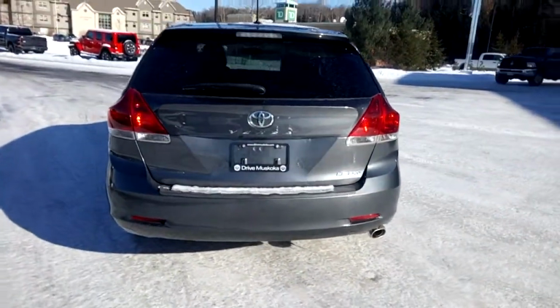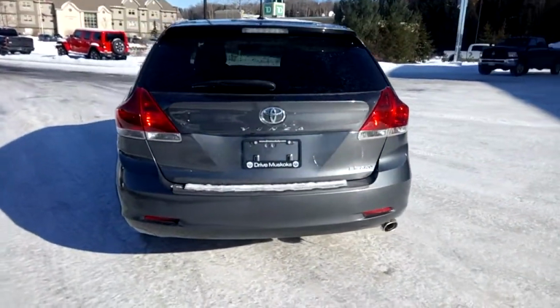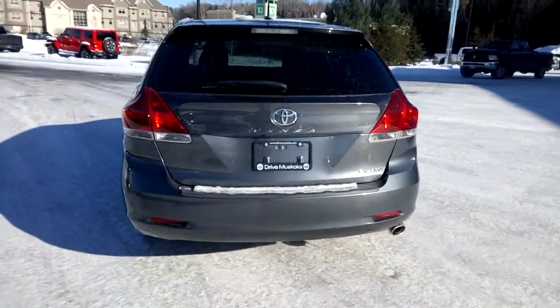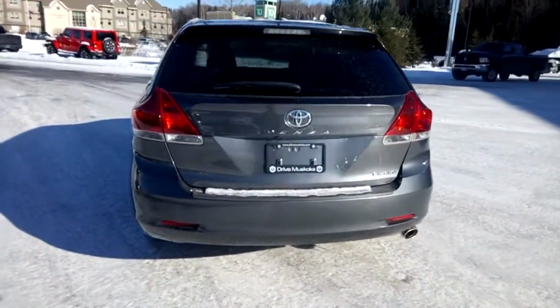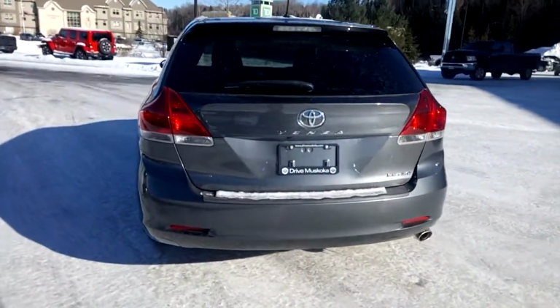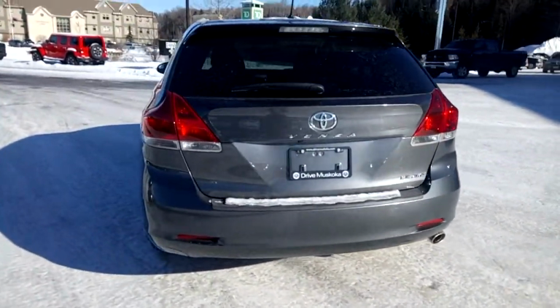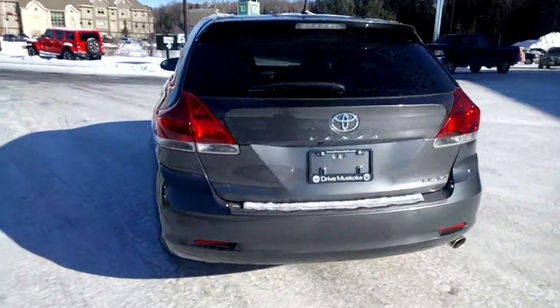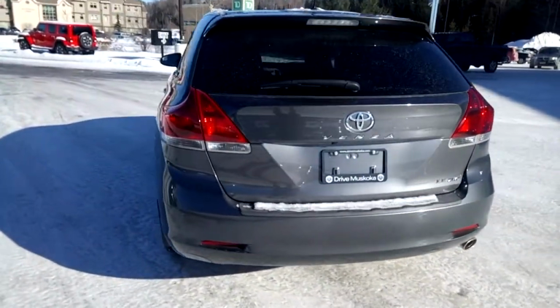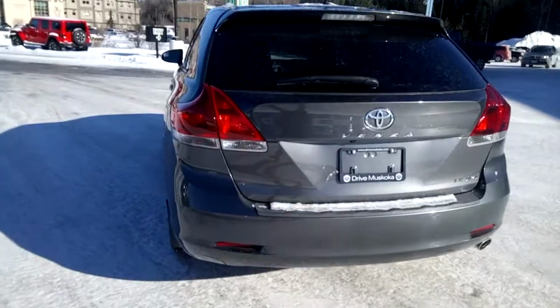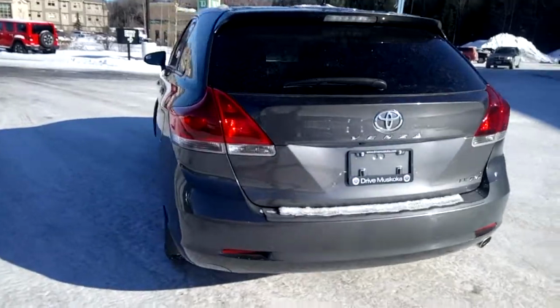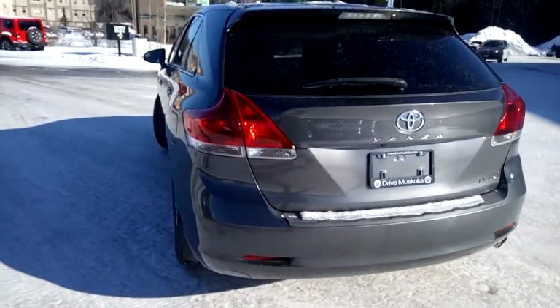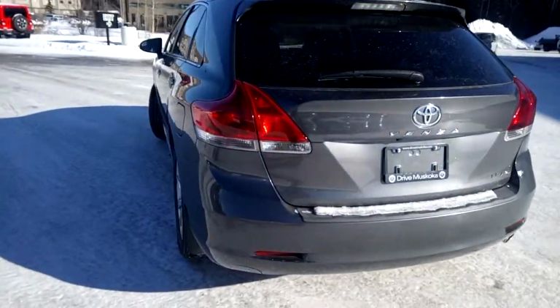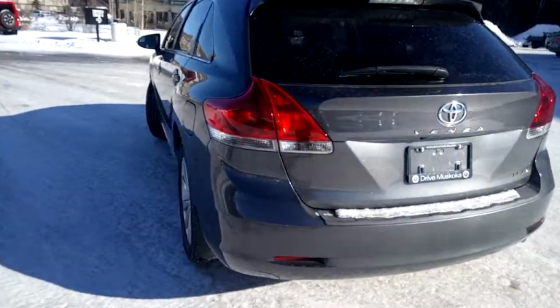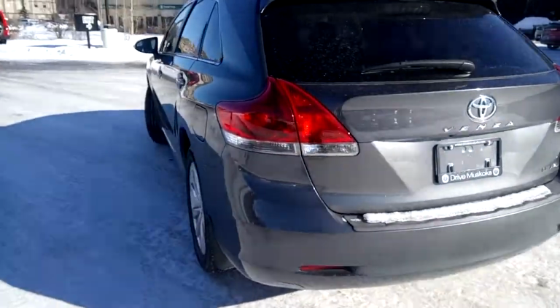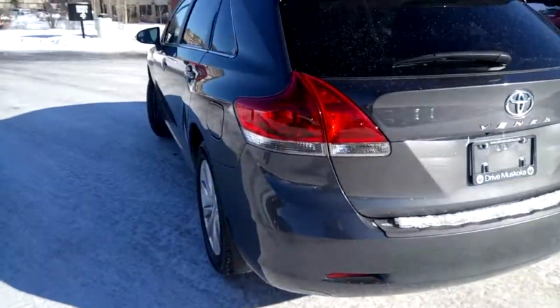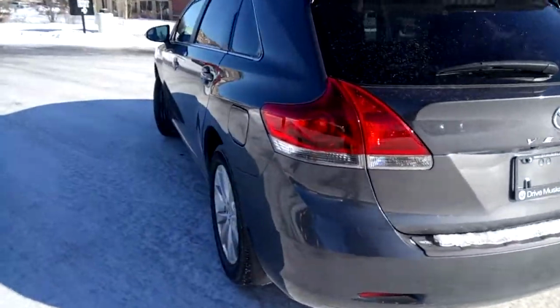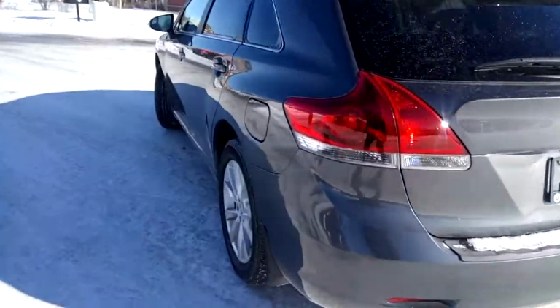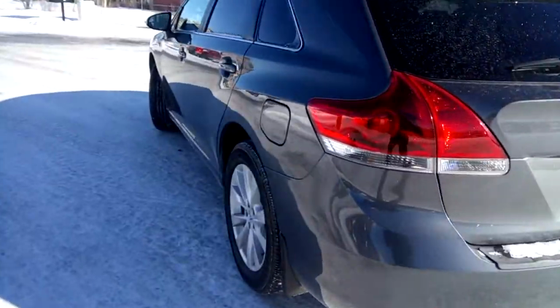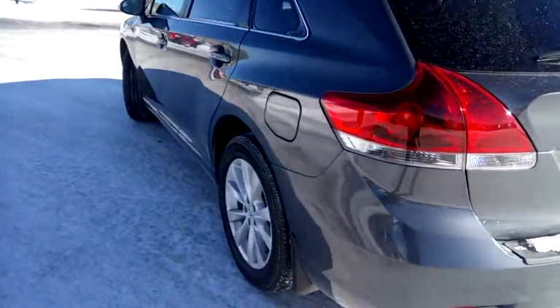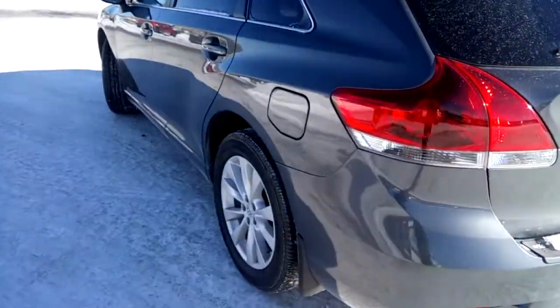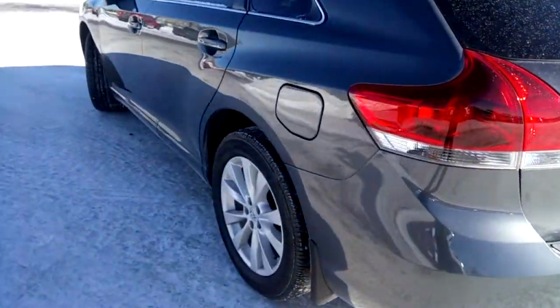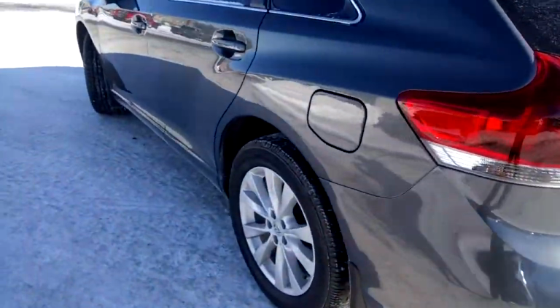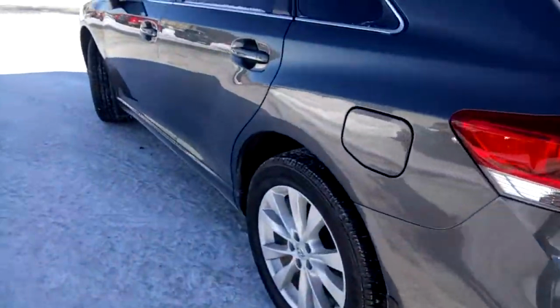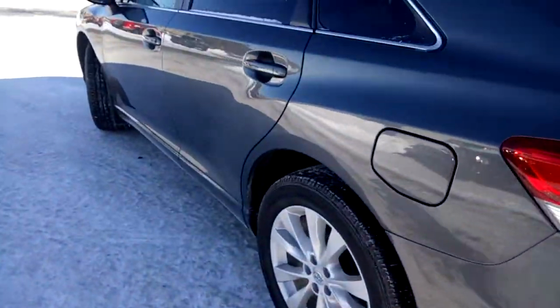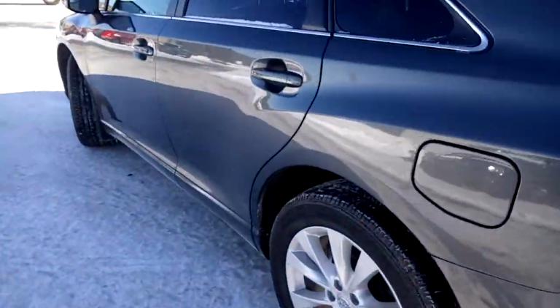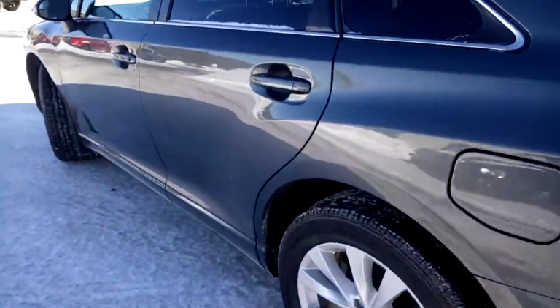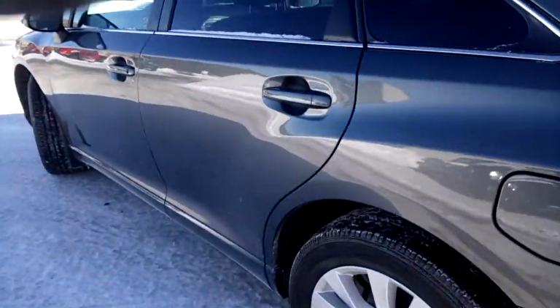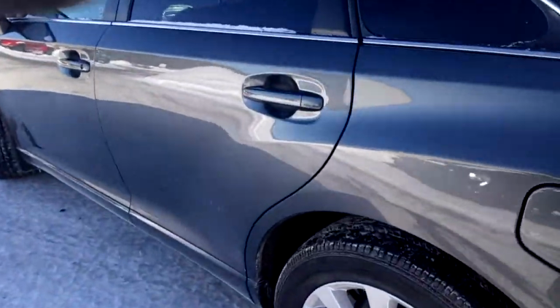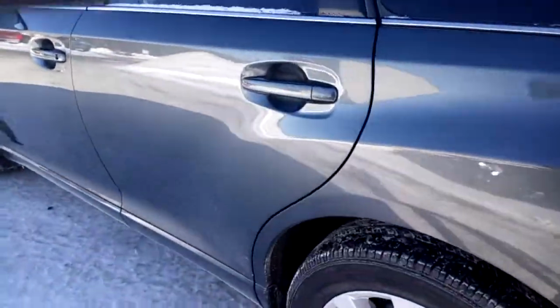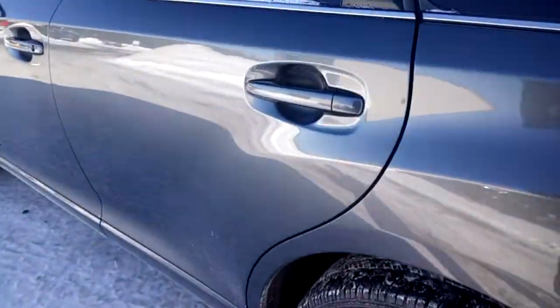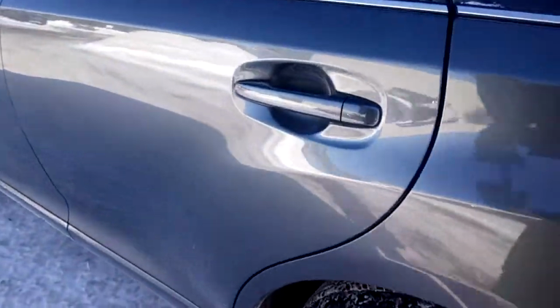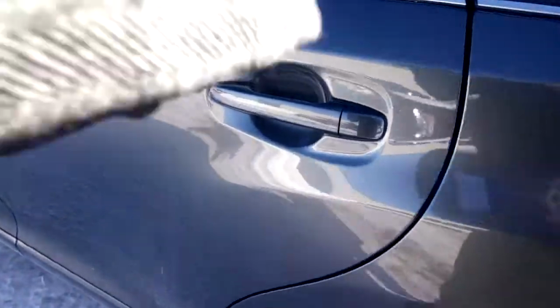This is the LE model, equipped with all-wheel drive and great ground clearance, which is perfect for Canadian winters.